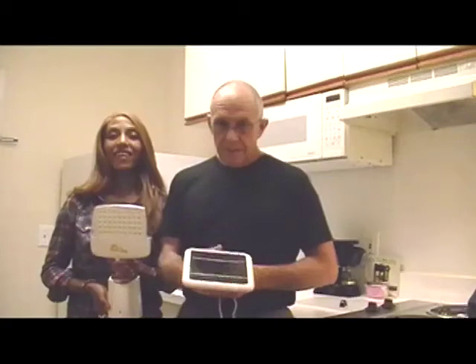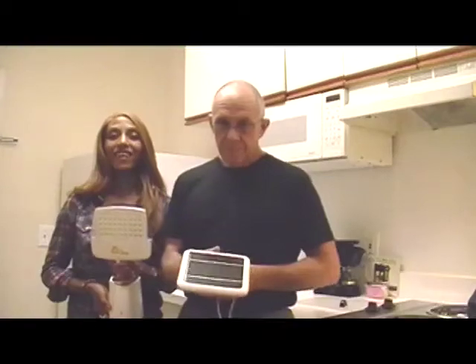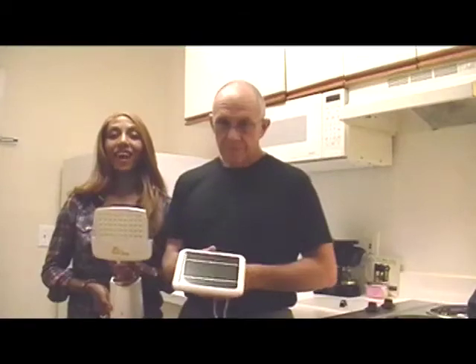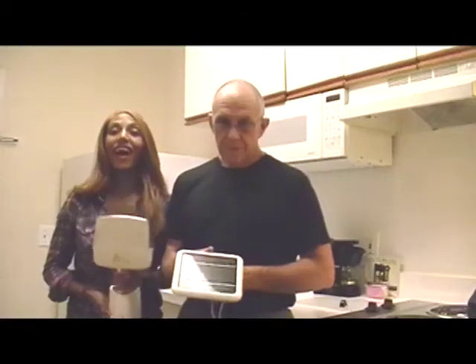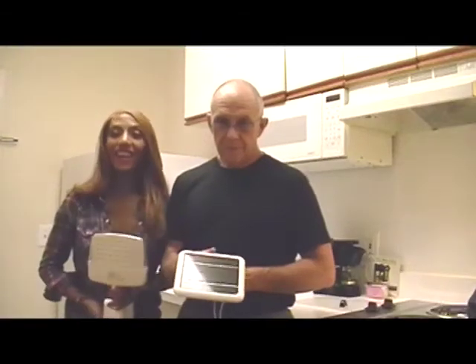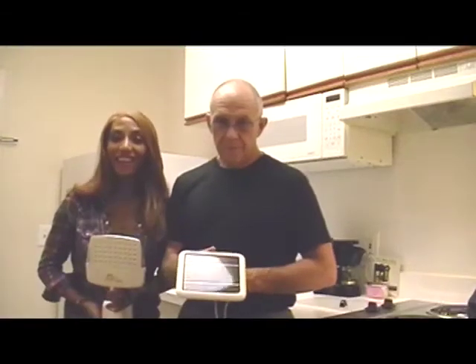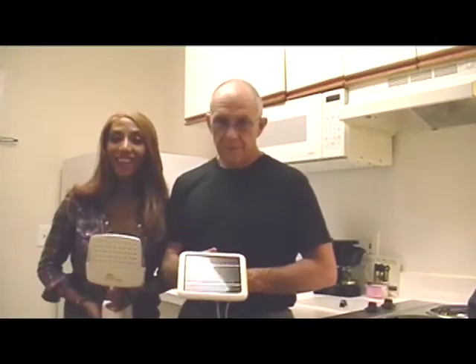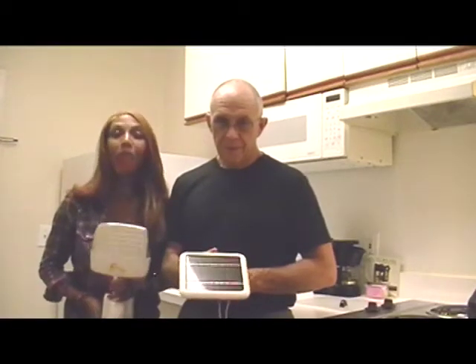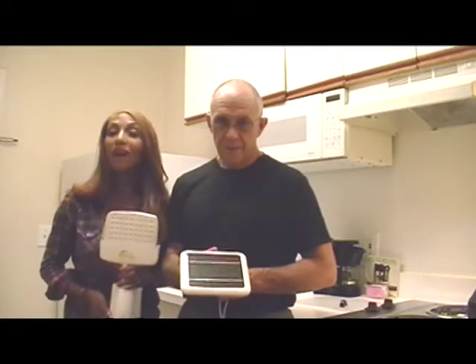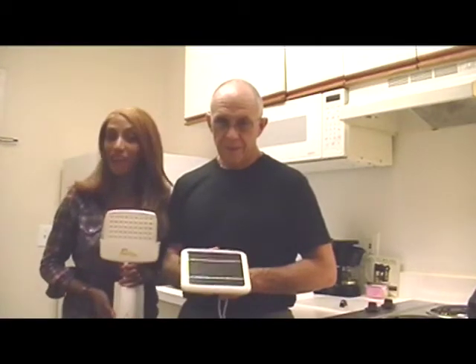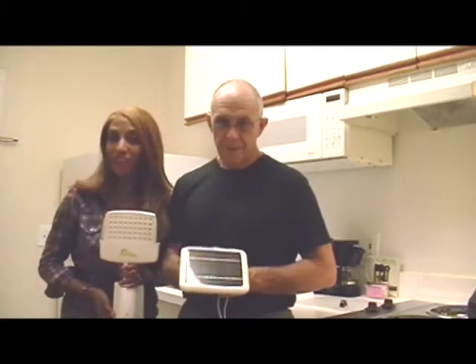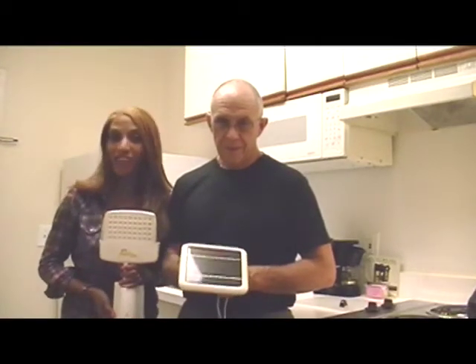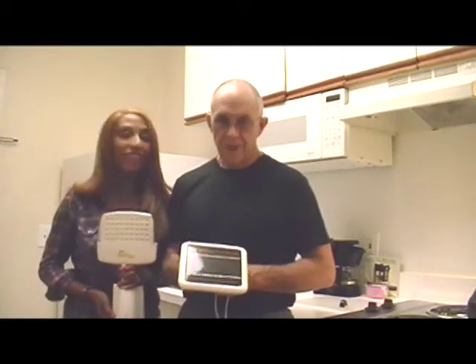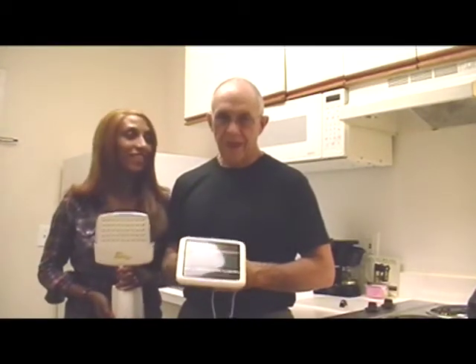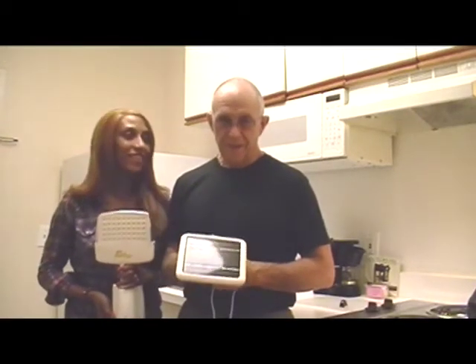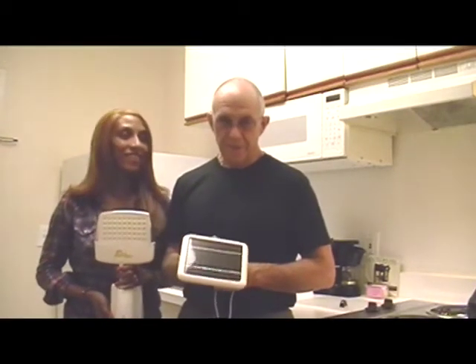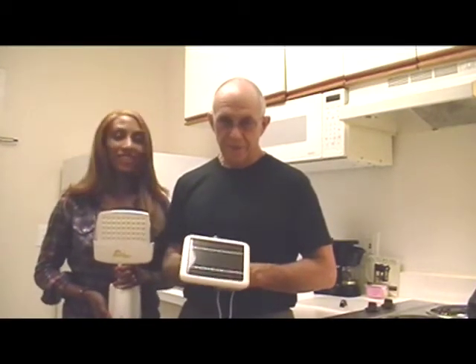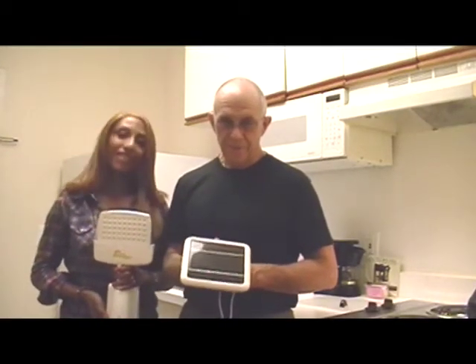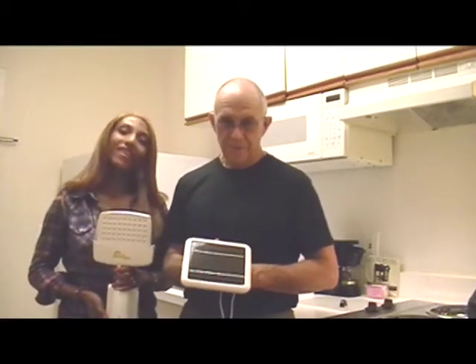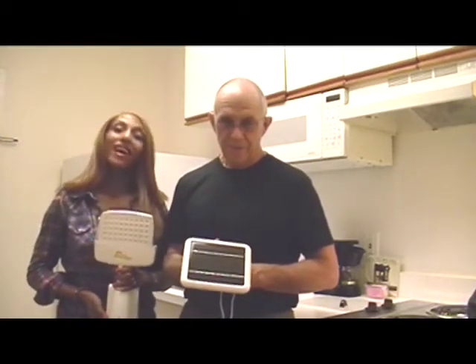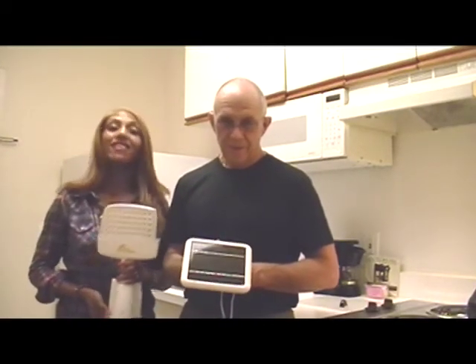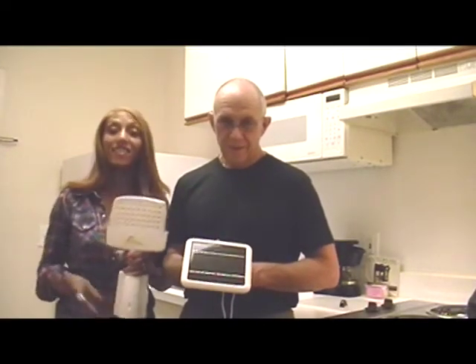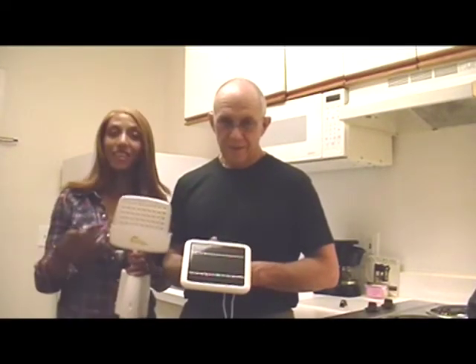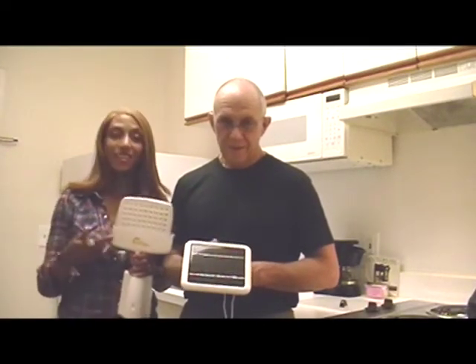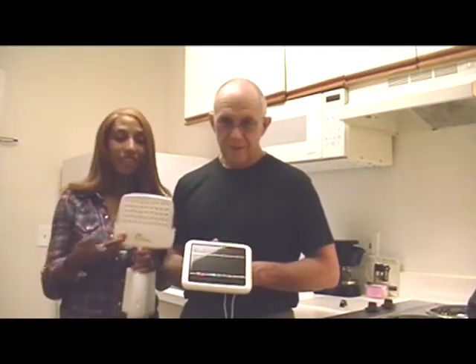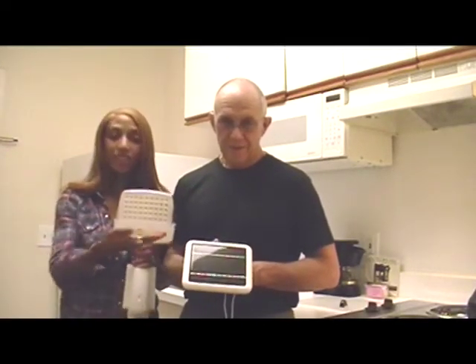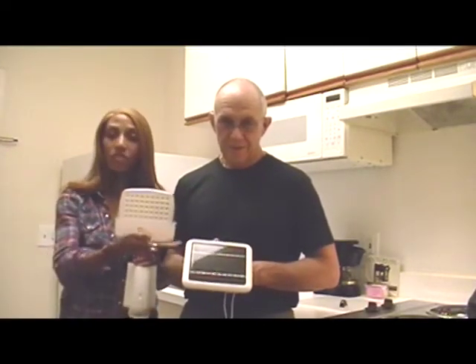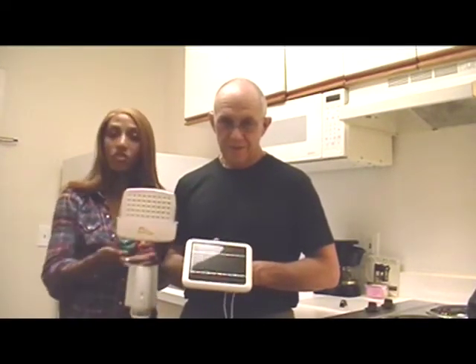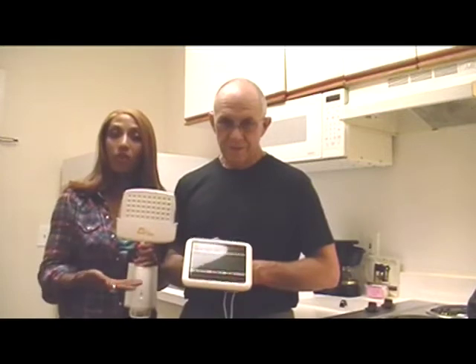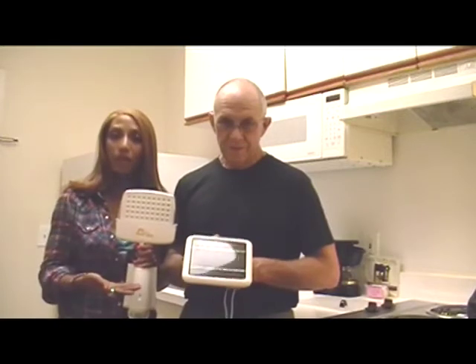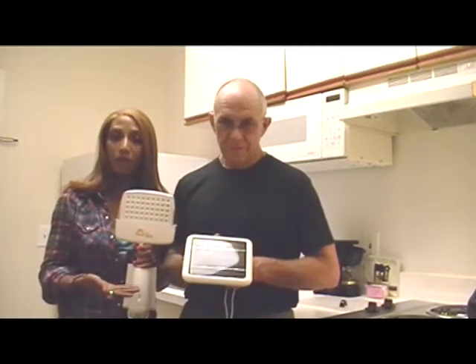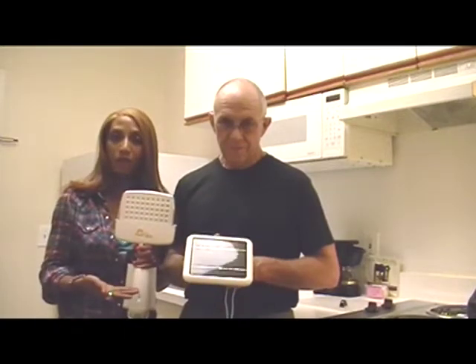Hi, I'm Maggie and I'm Bill, and this is Soleil Micro.